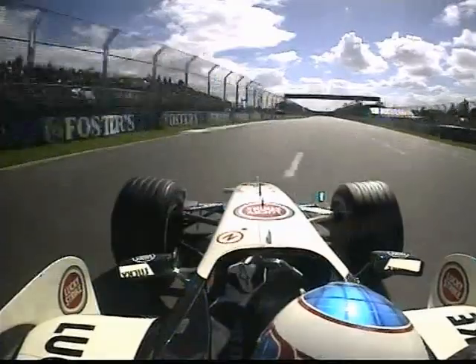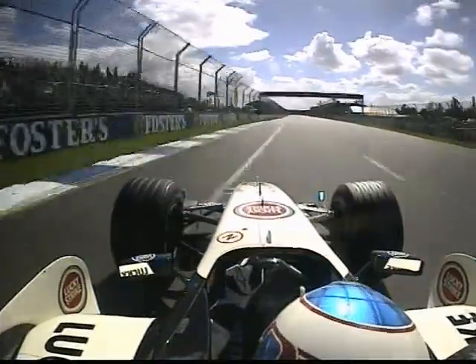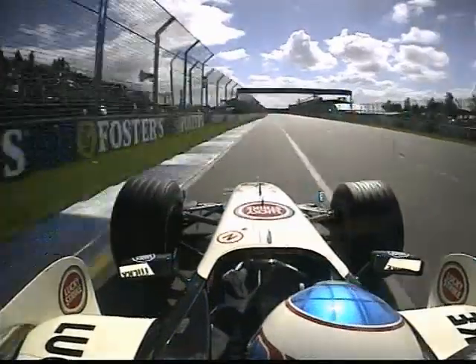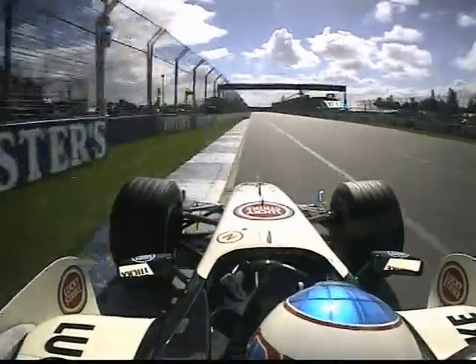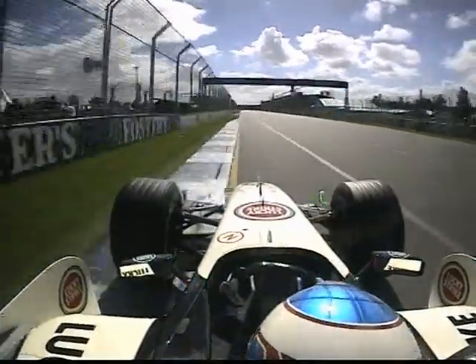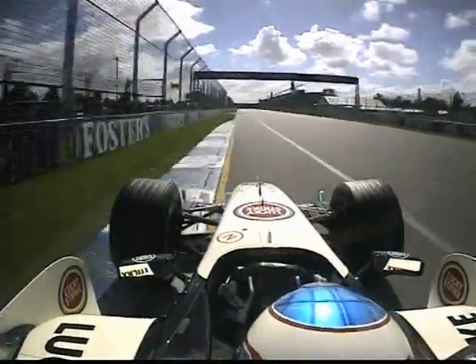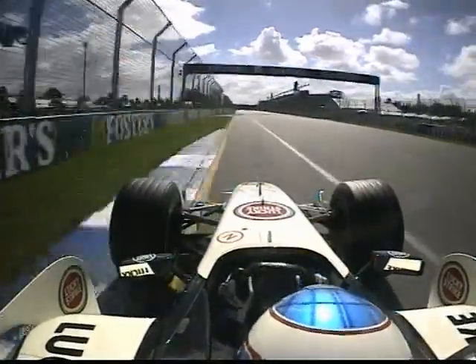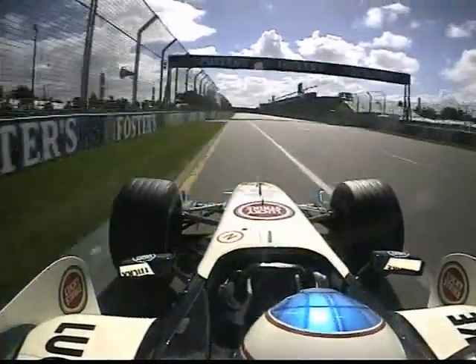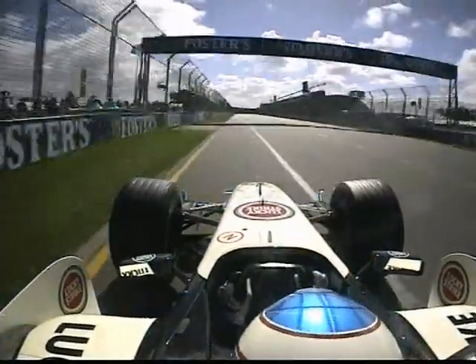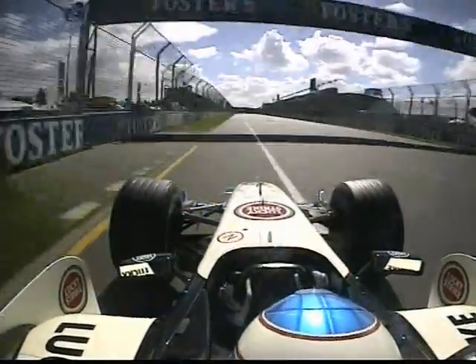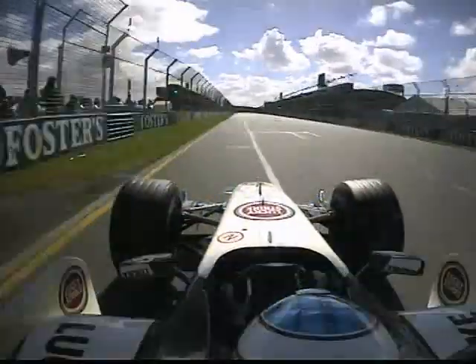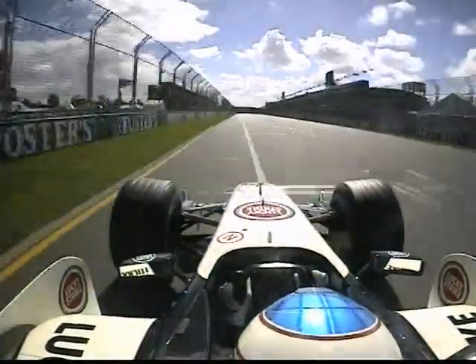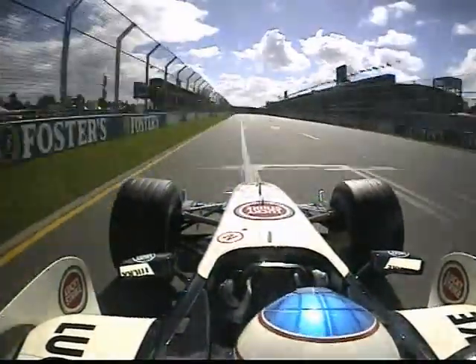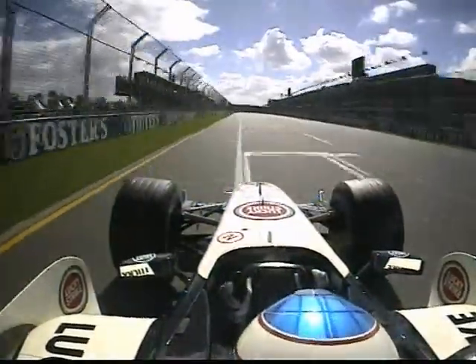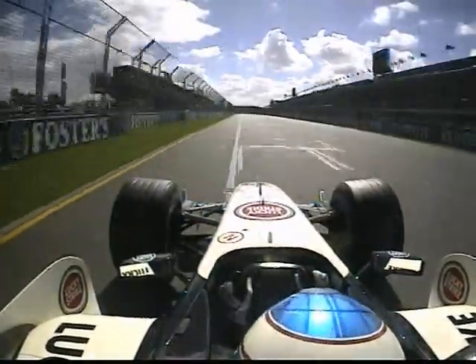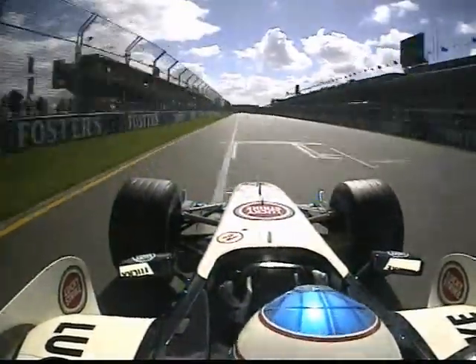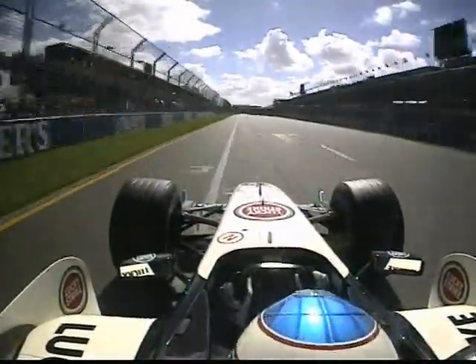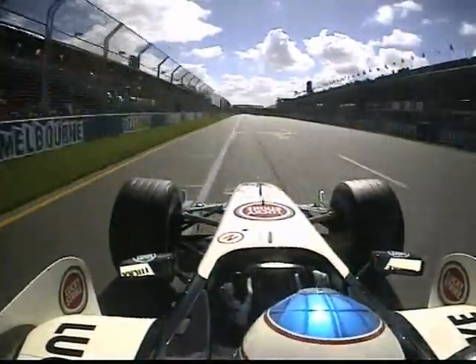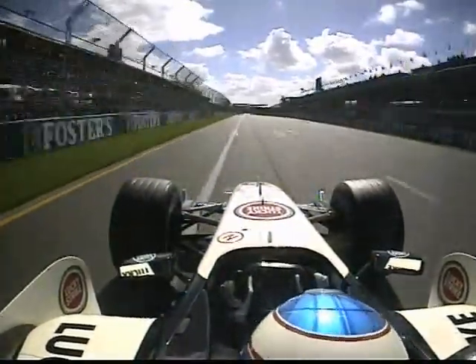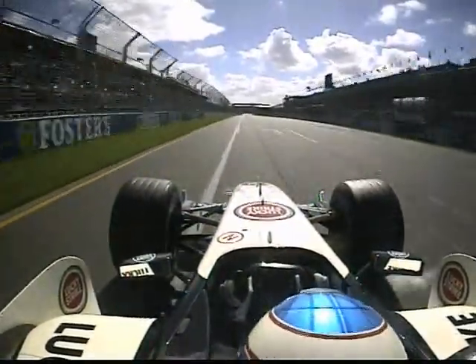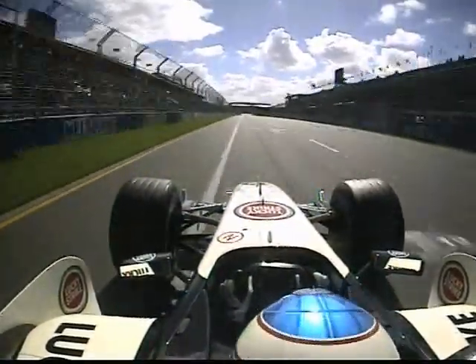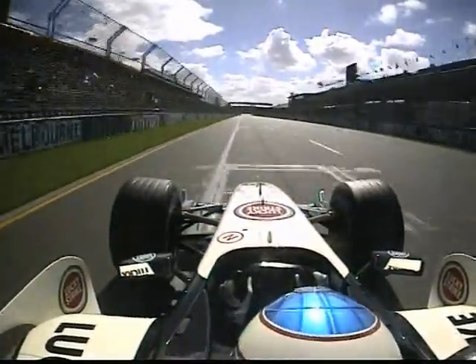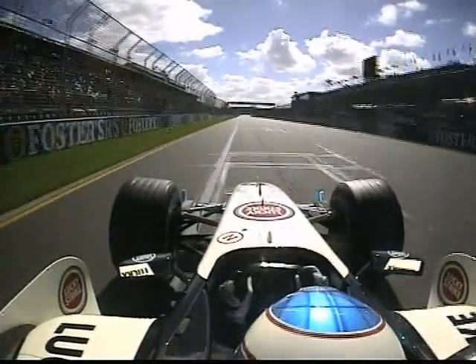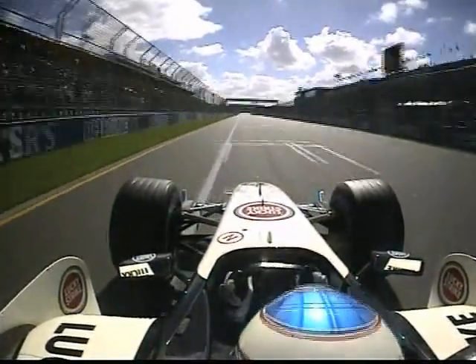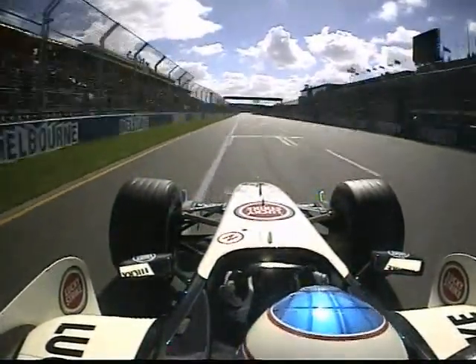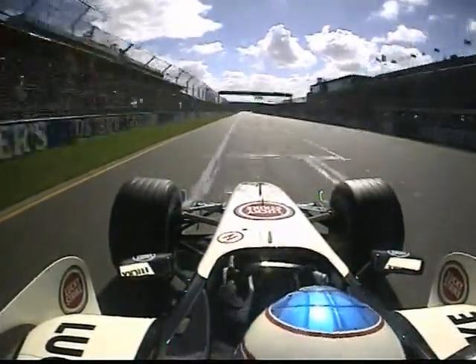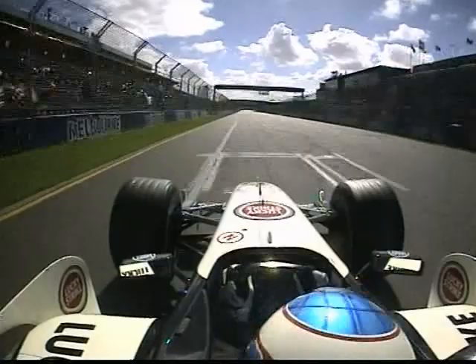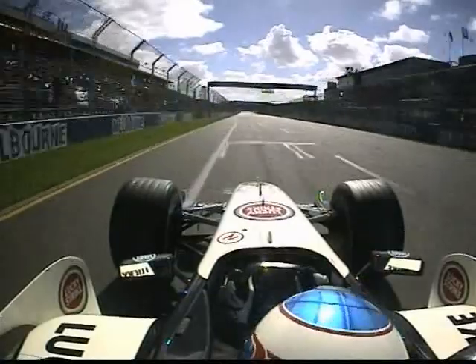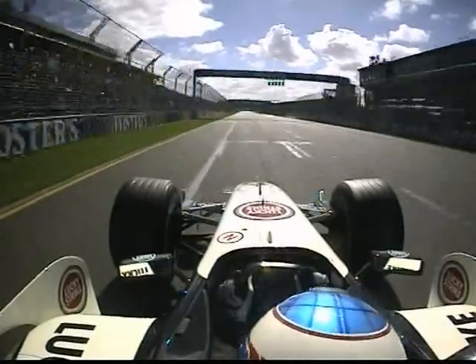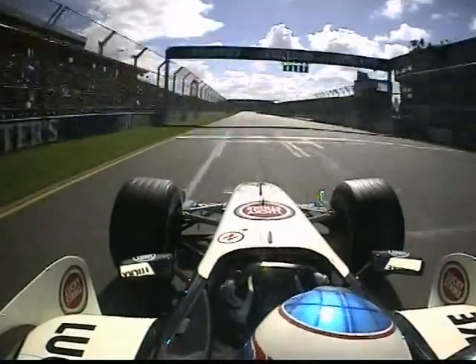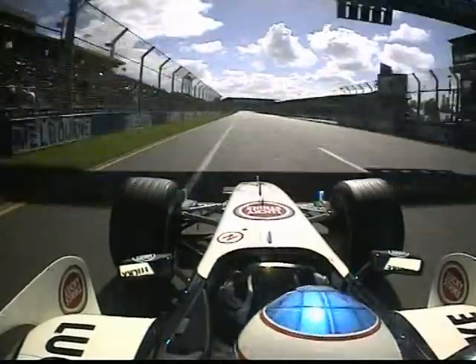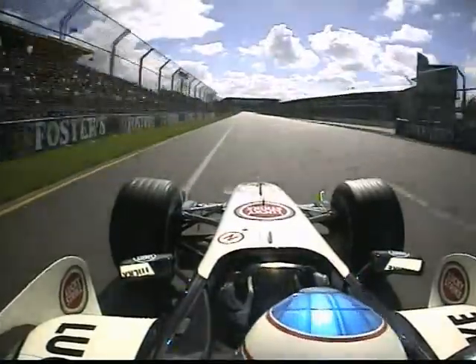16 turns in all. We're in the pit straight then. Button, this is one superb lap we're about to witness.